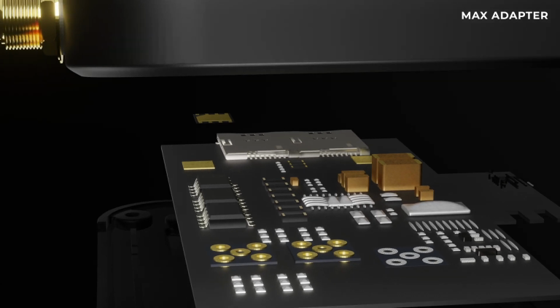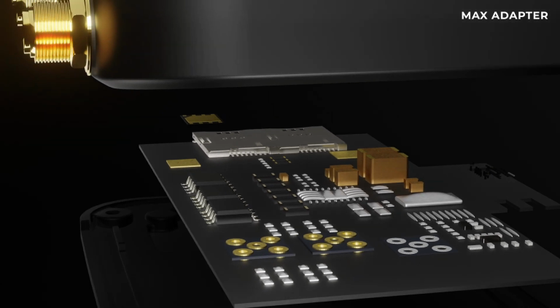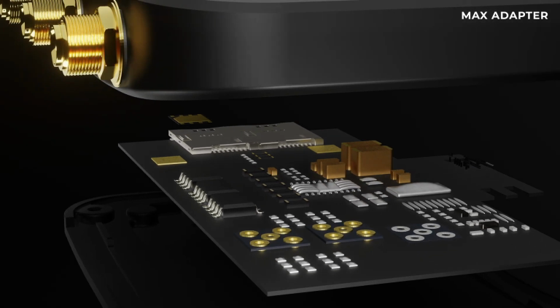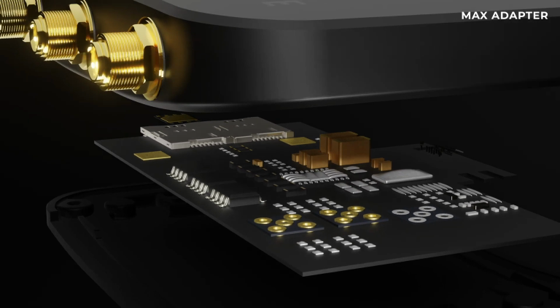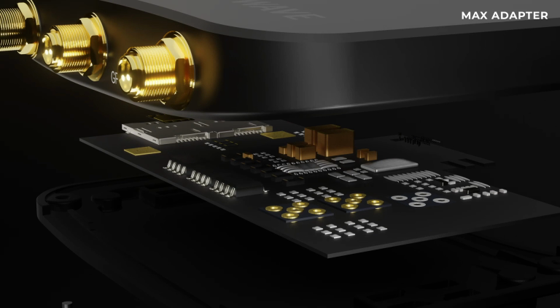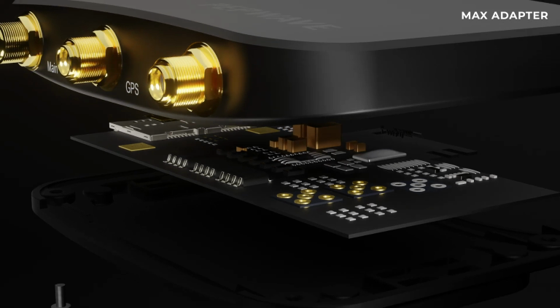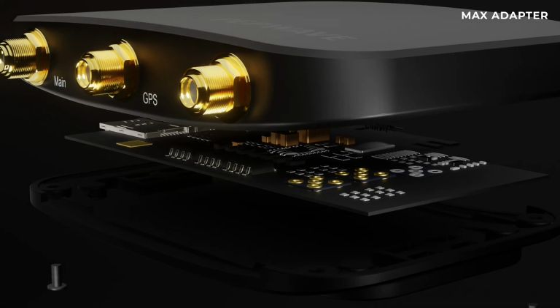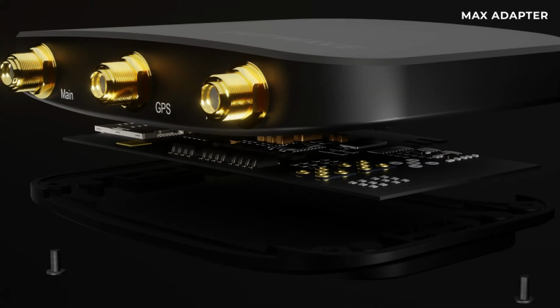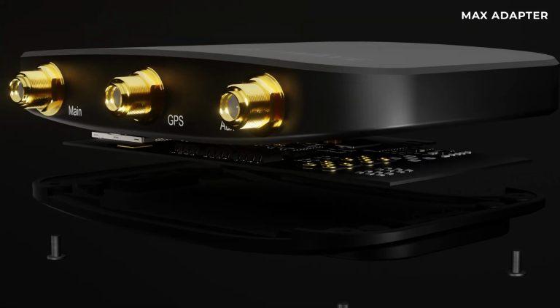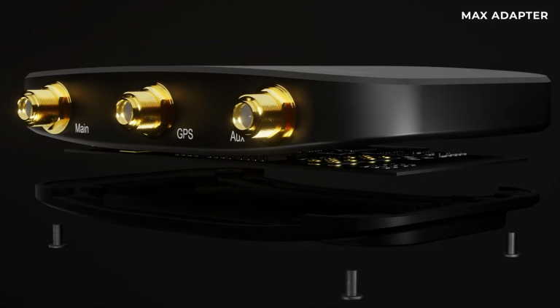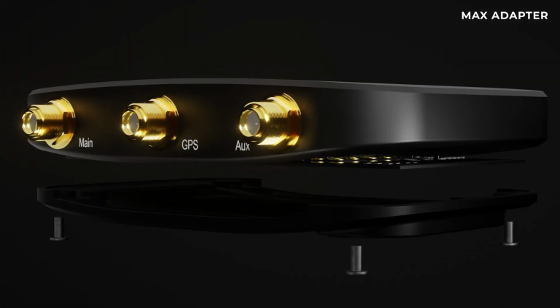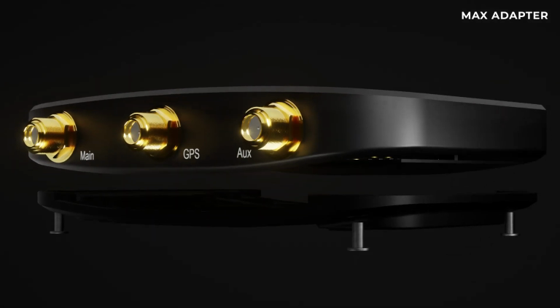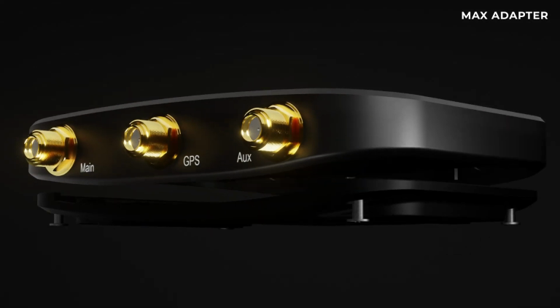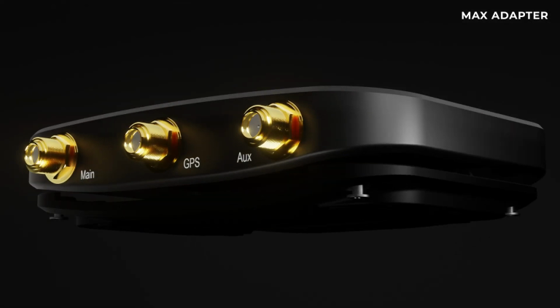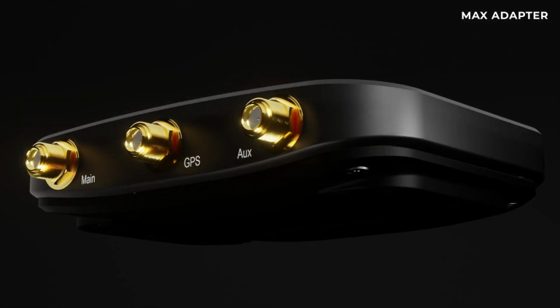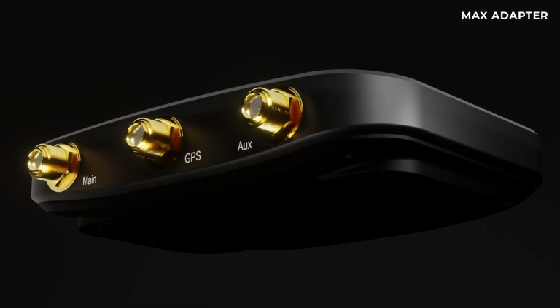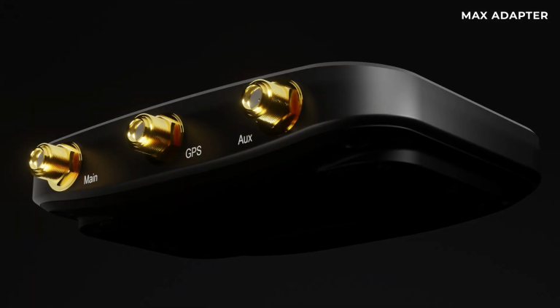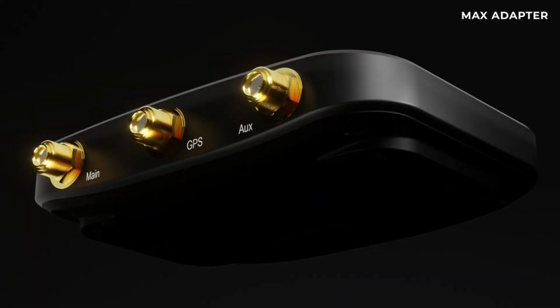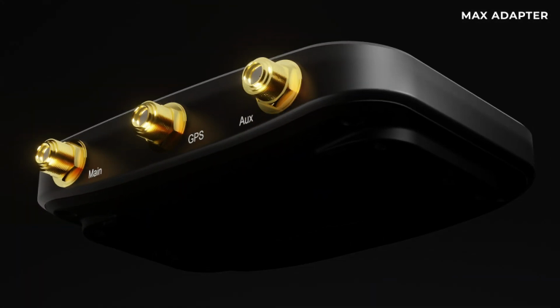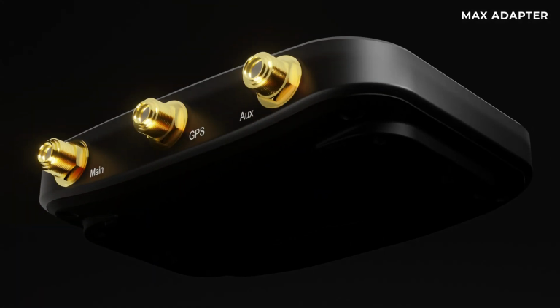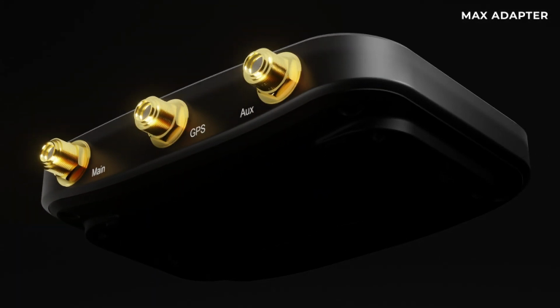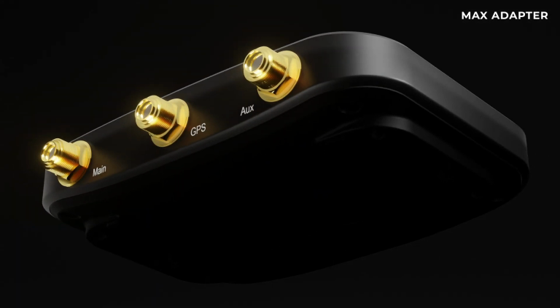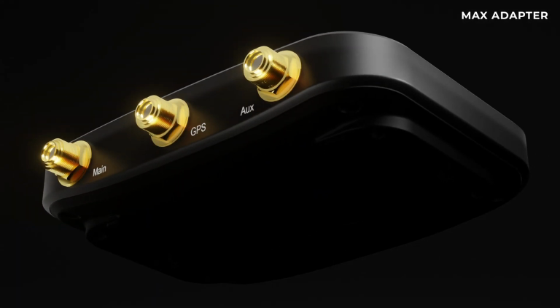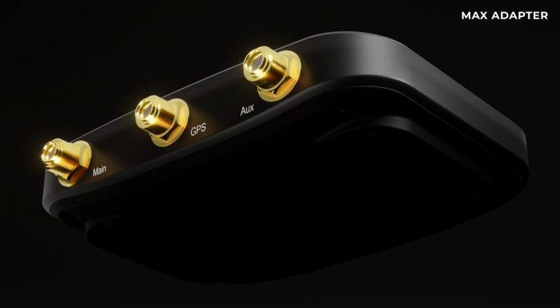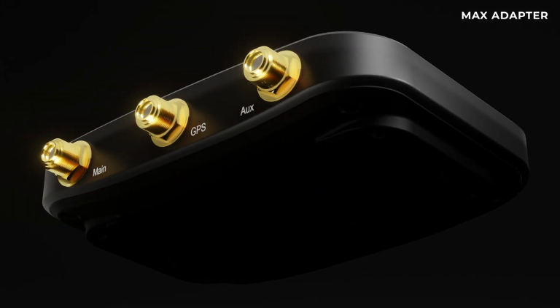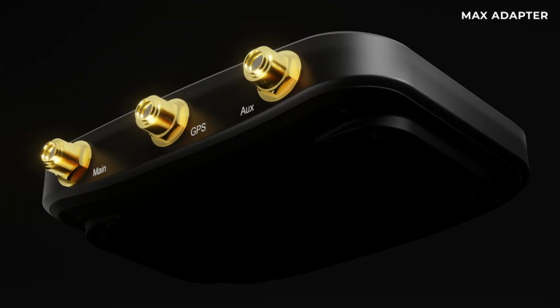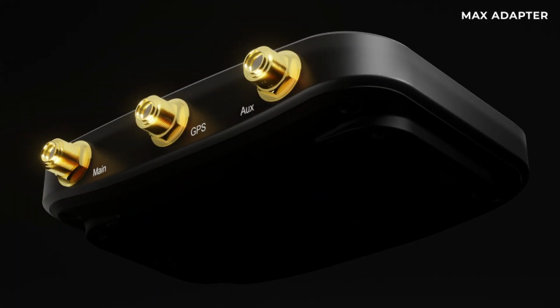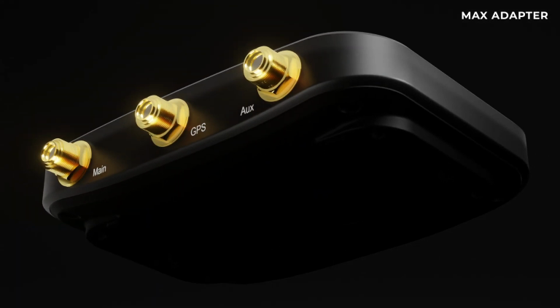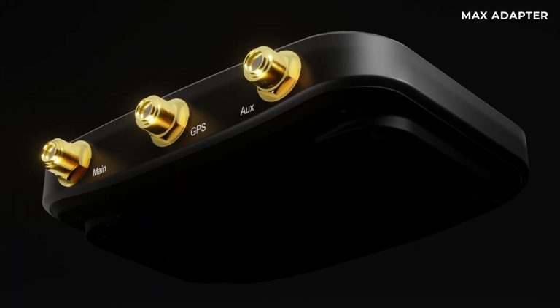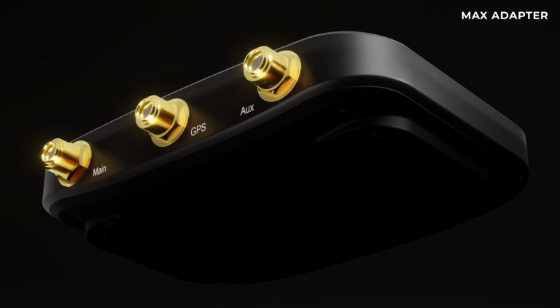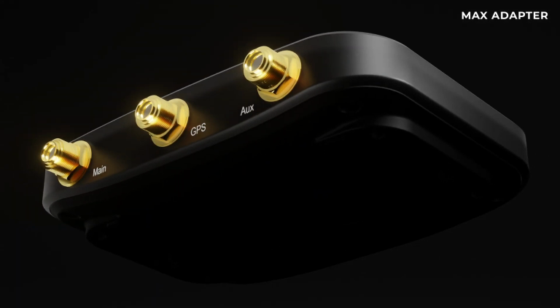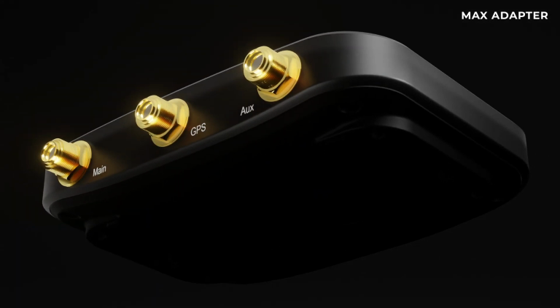This is the new Max adapter. It defines what simple, easy, economical, on-demand connectivity really means.